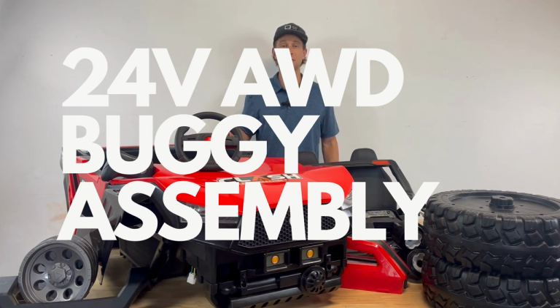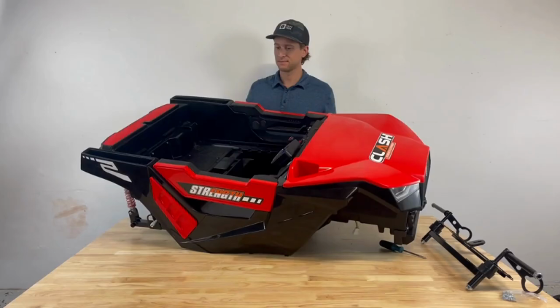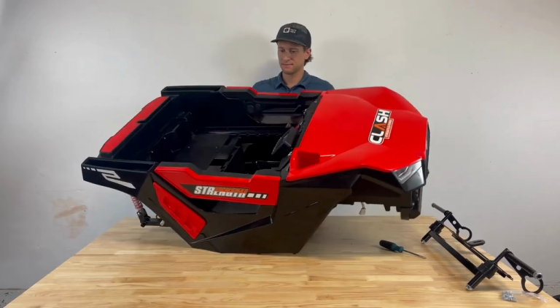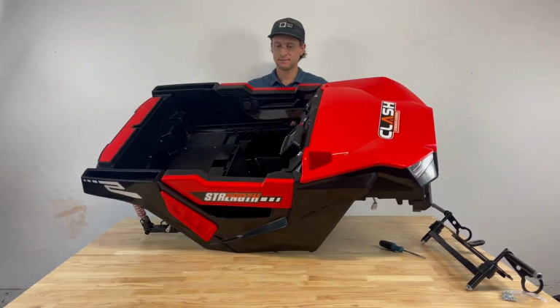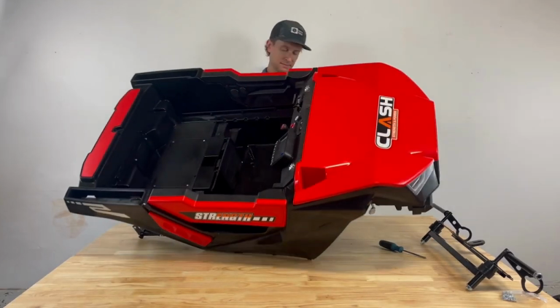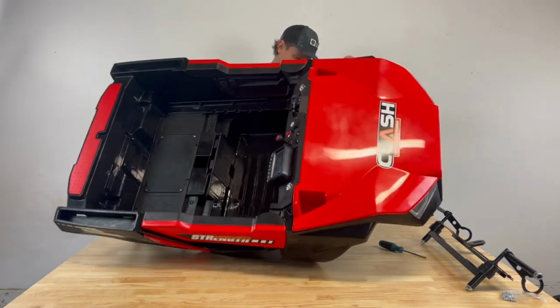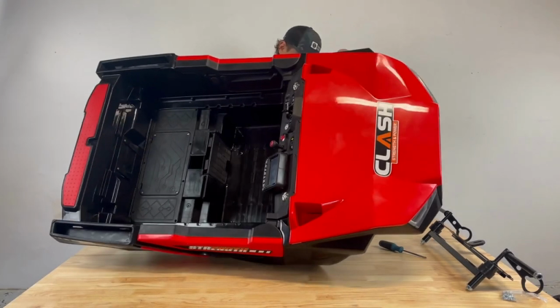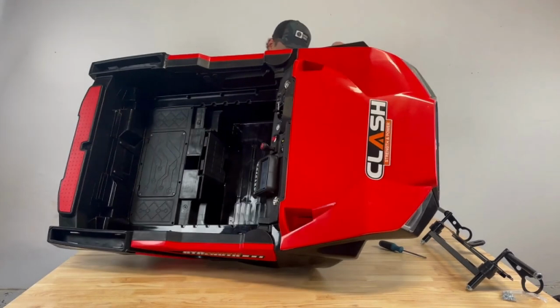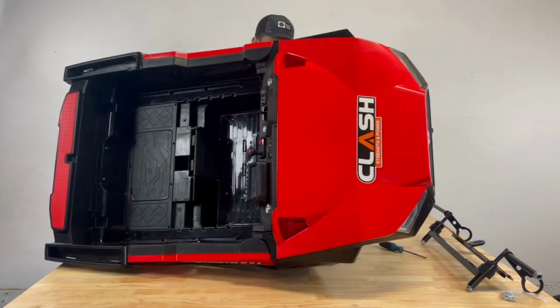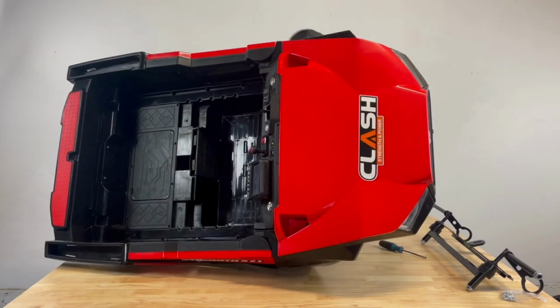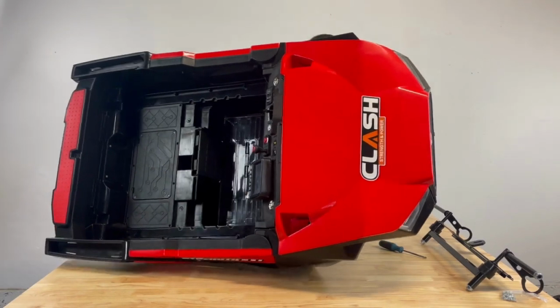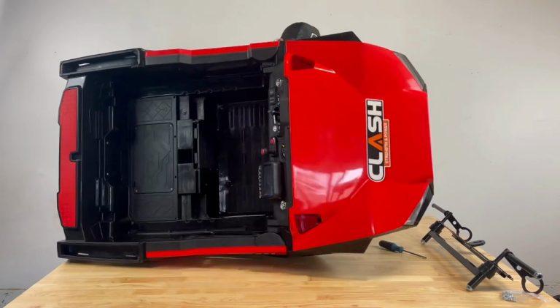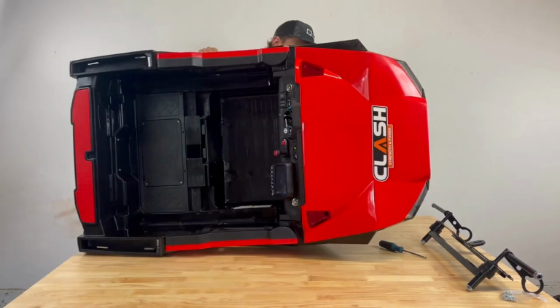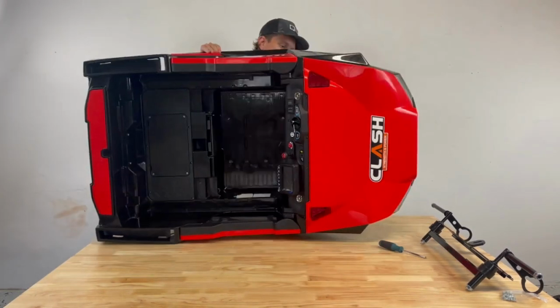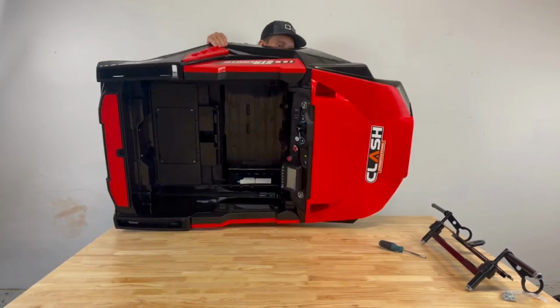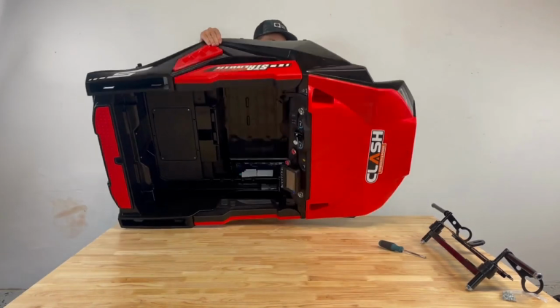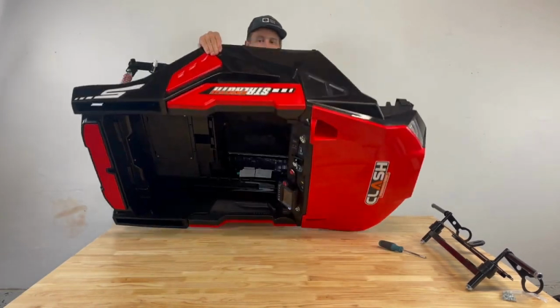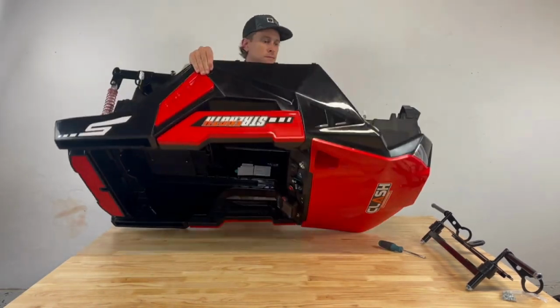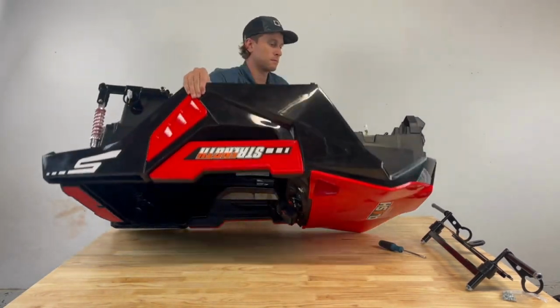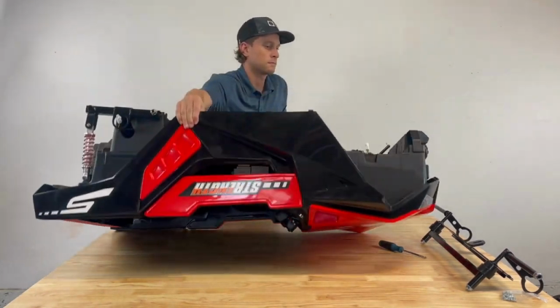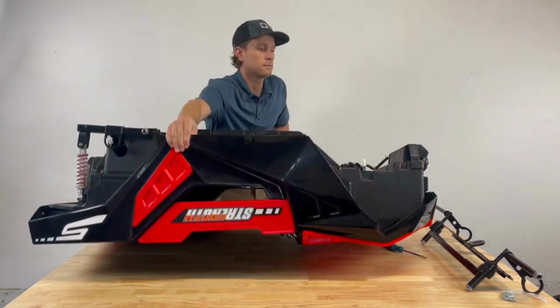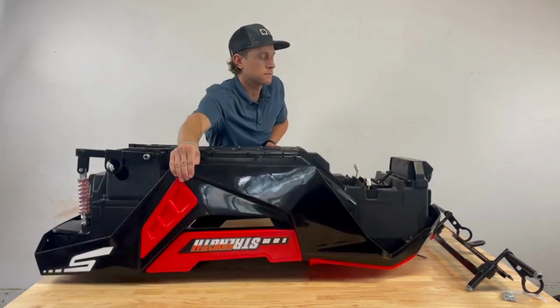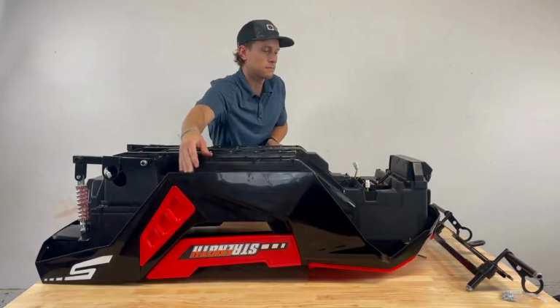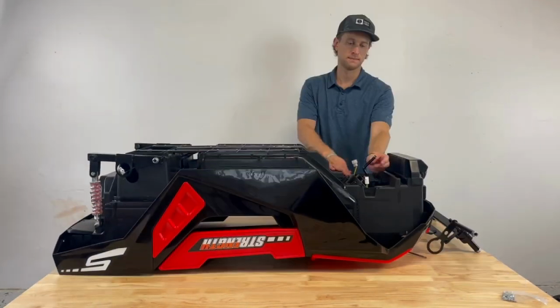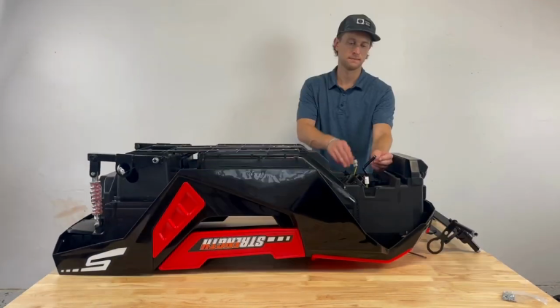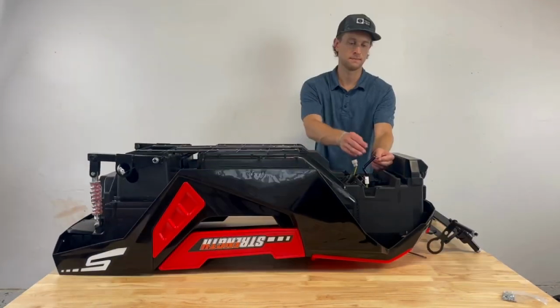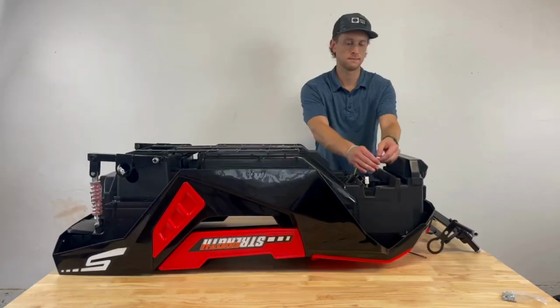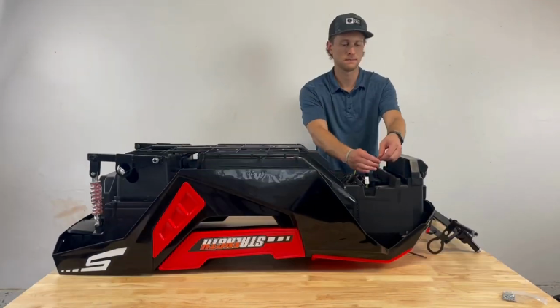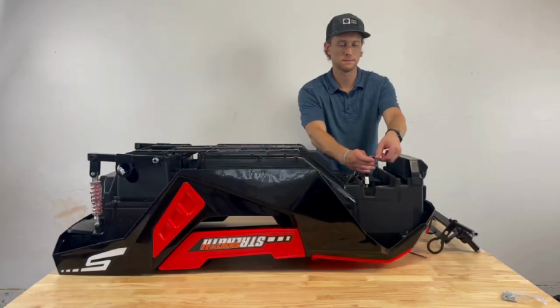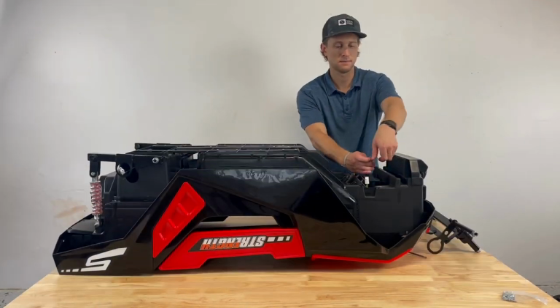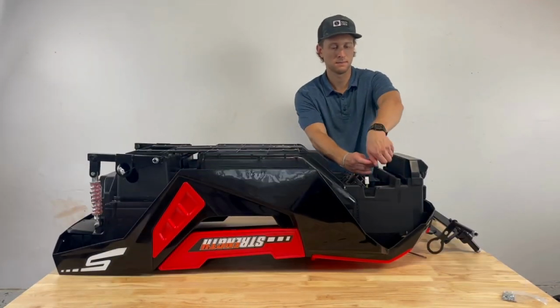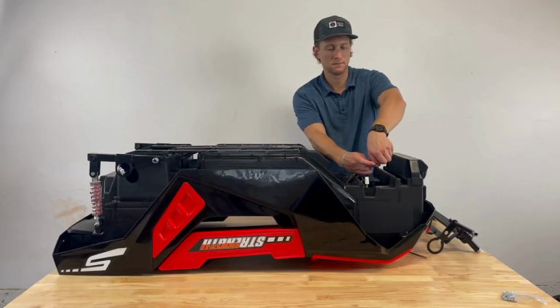Step 1: Underside assembly. Carefully flip the vehicle over to work on the underside assembly.